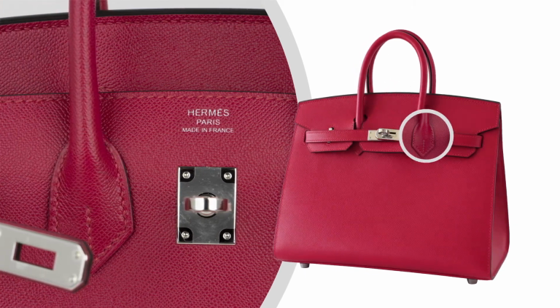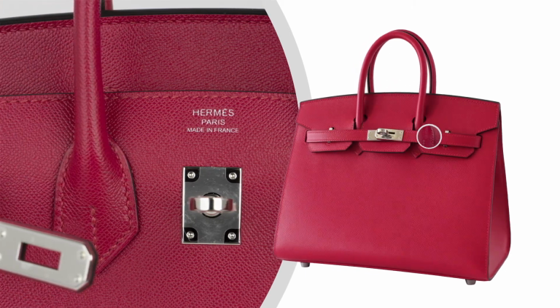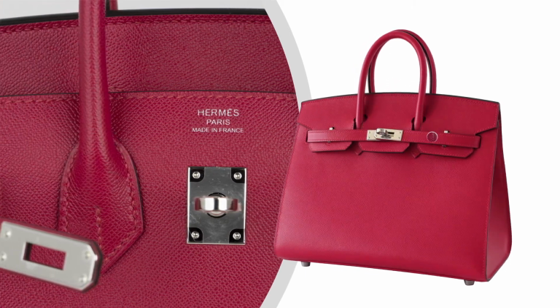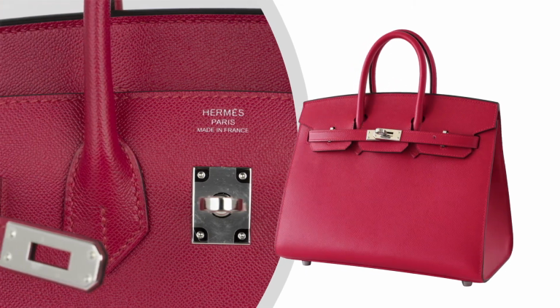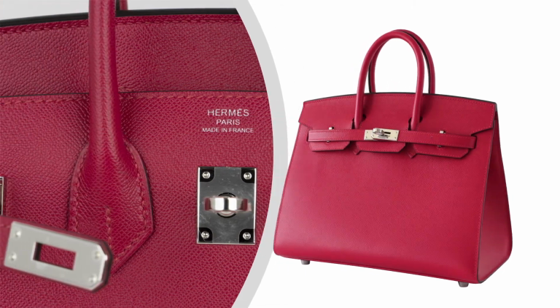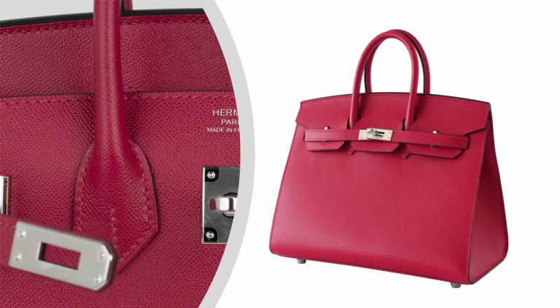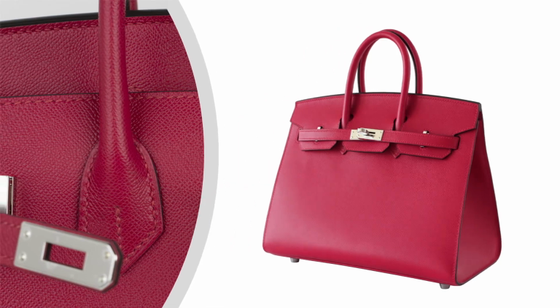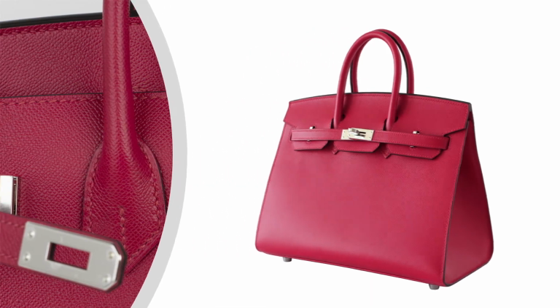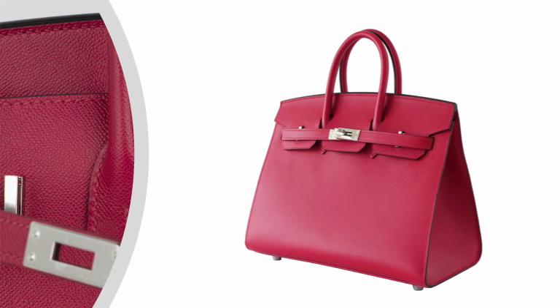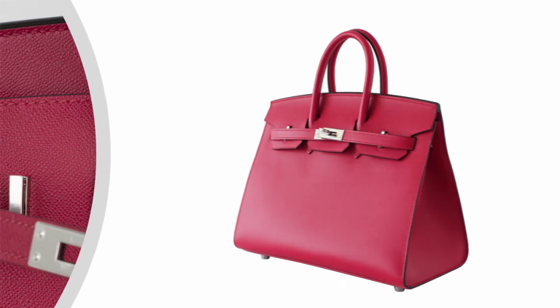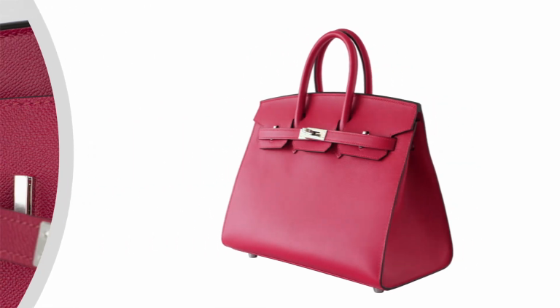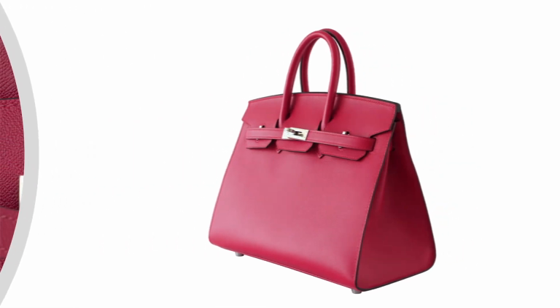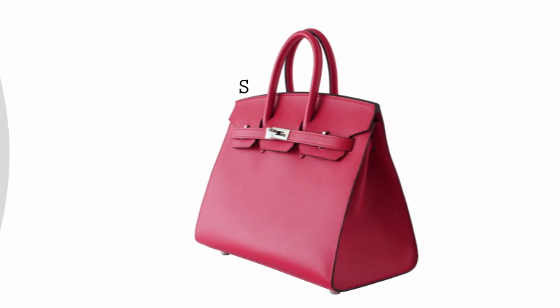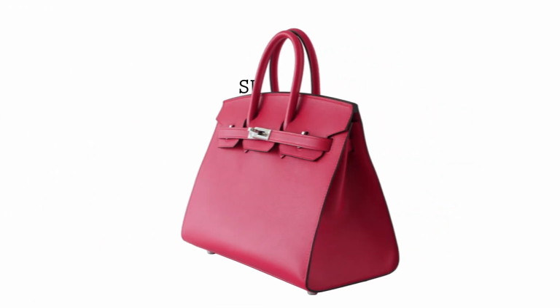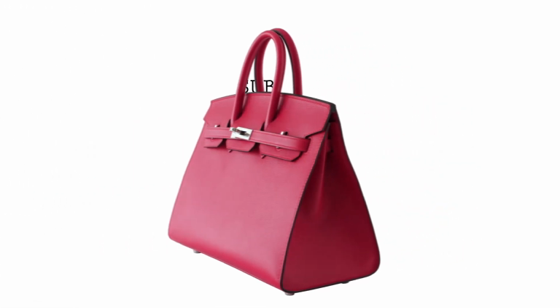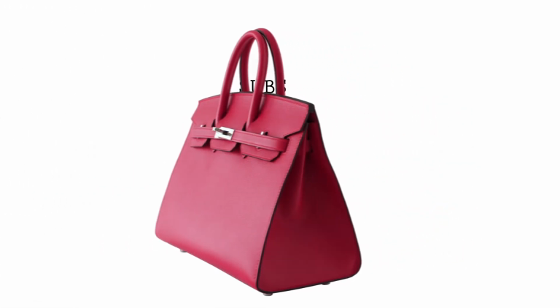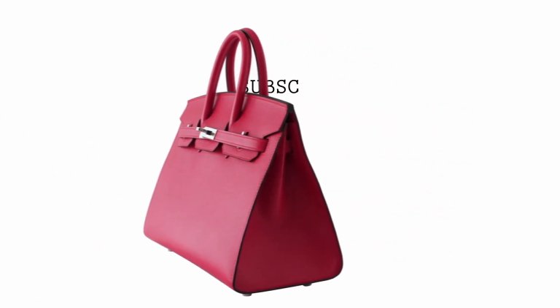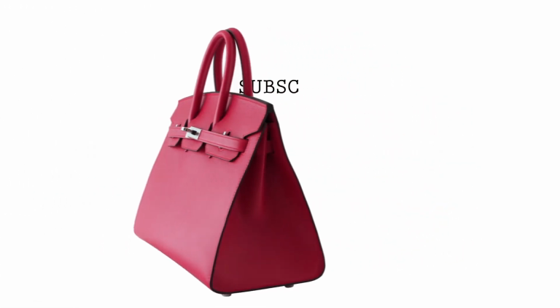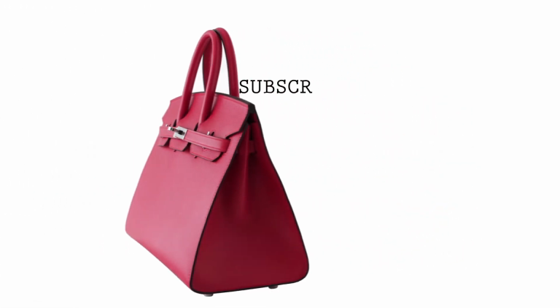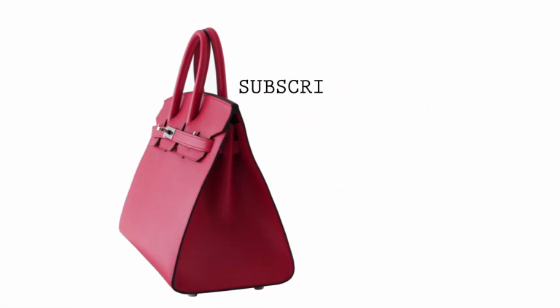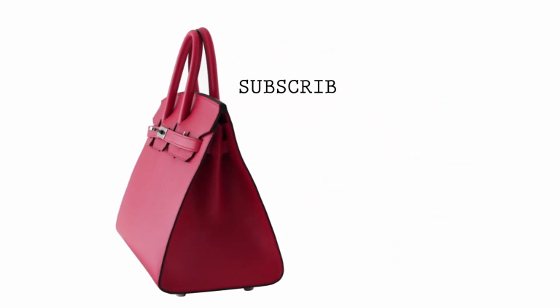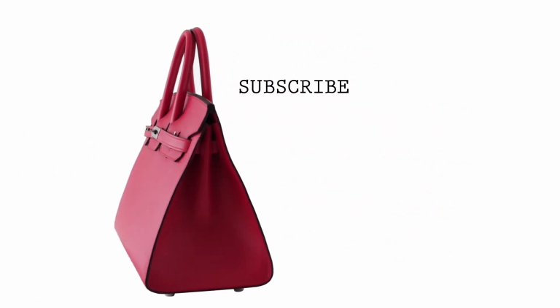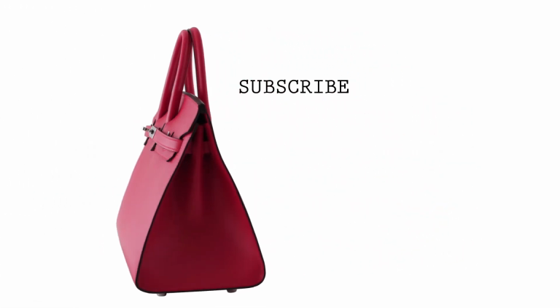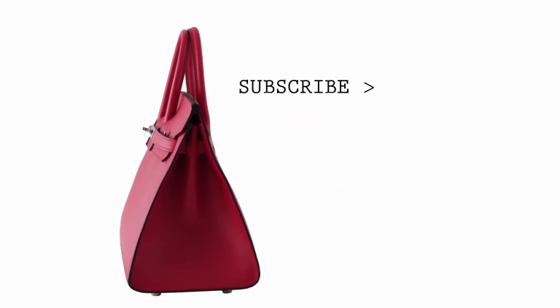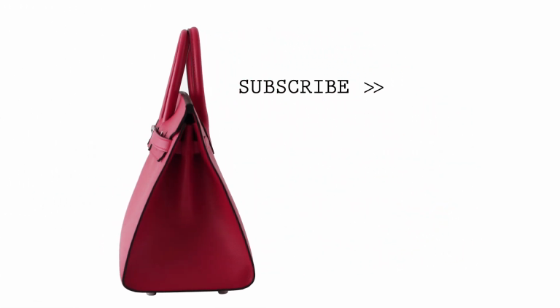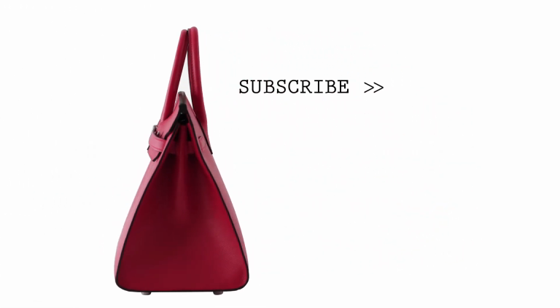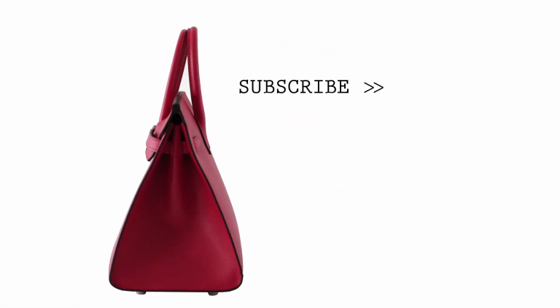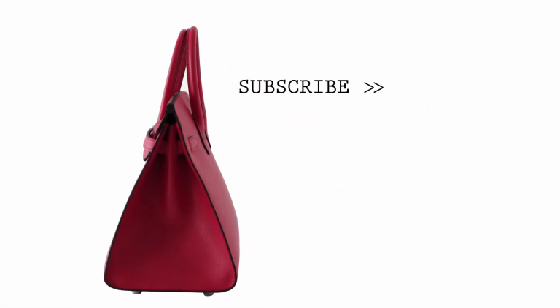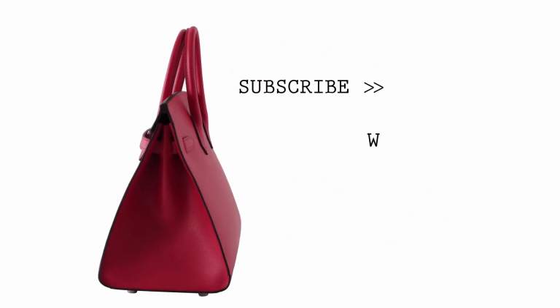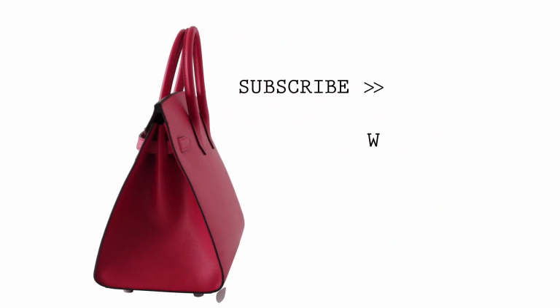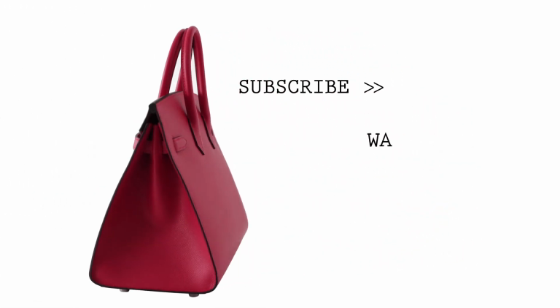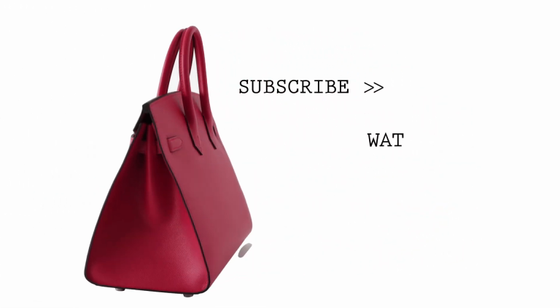Receive outstanding service and a seamless shopping experience with Mighty Chic as your Hermes Birkin online store.